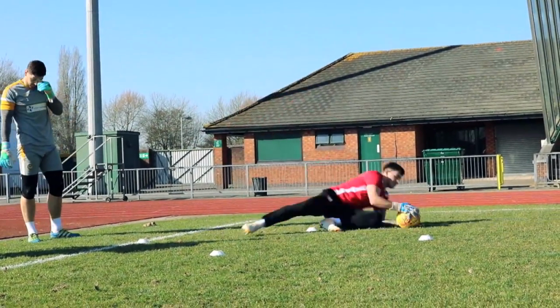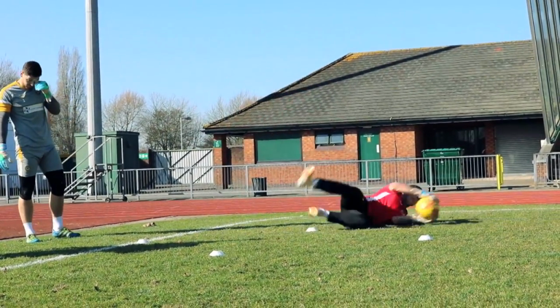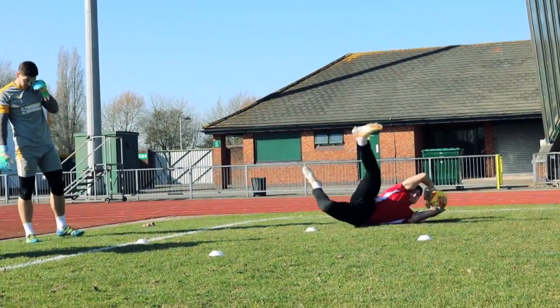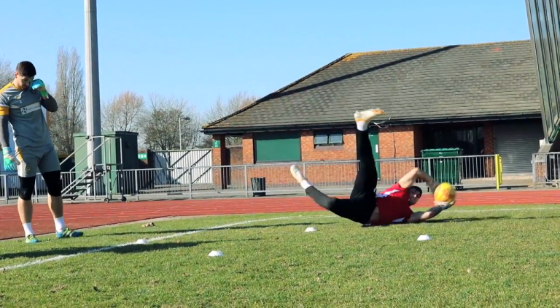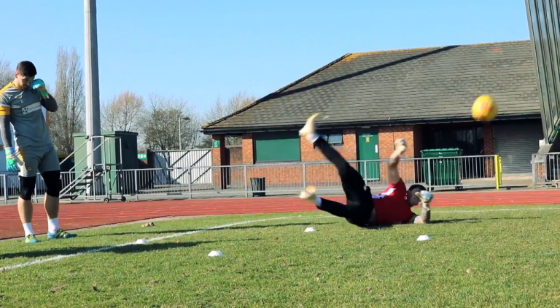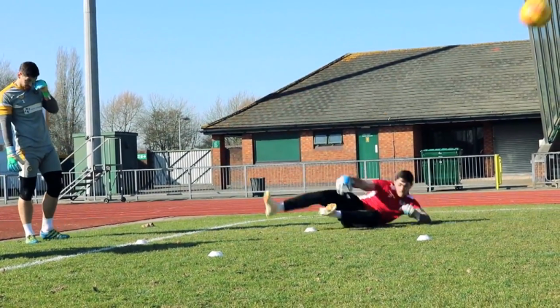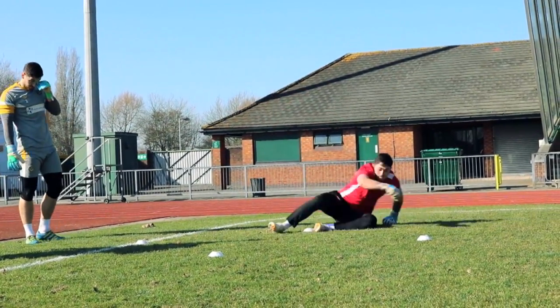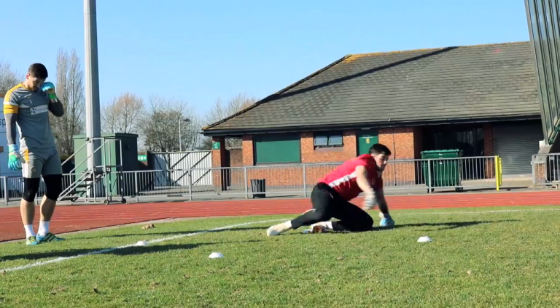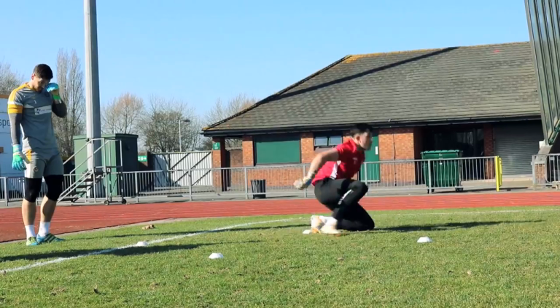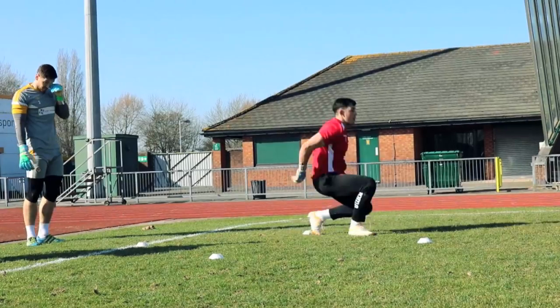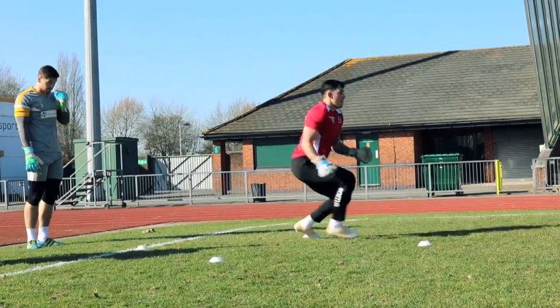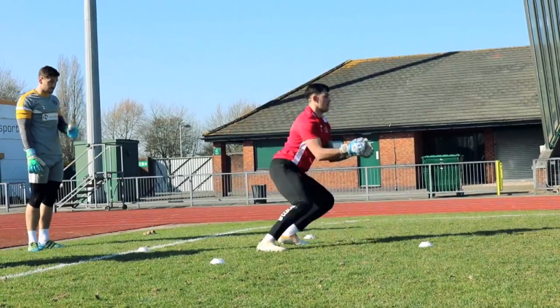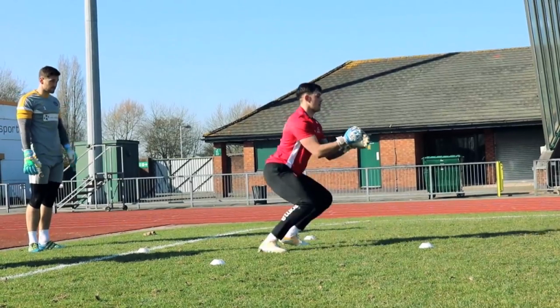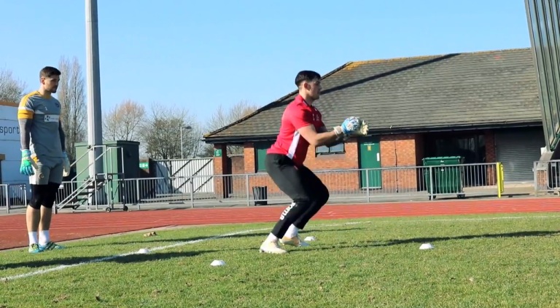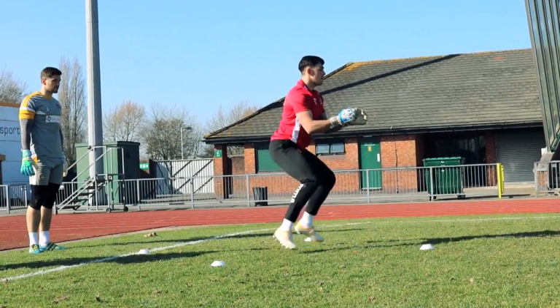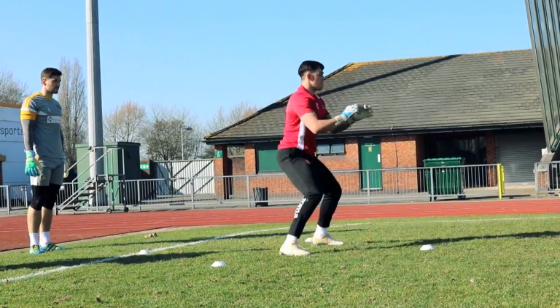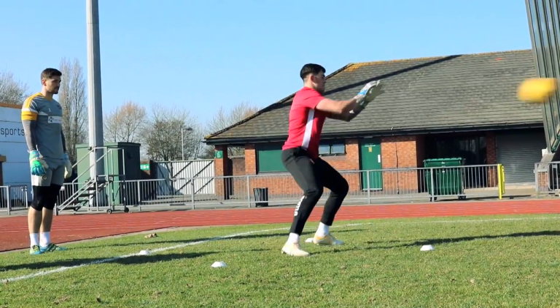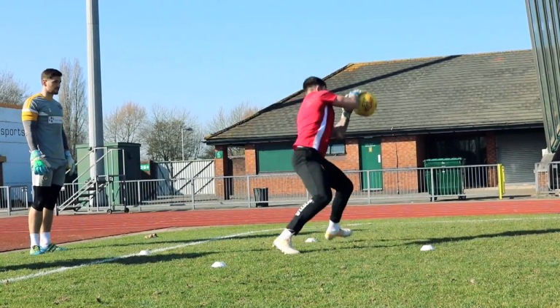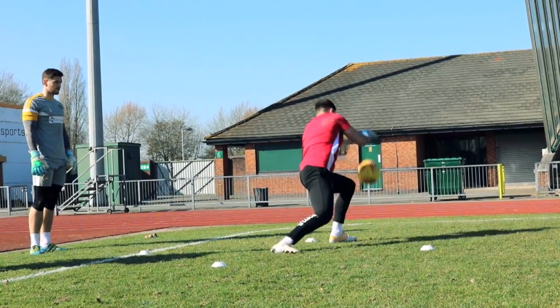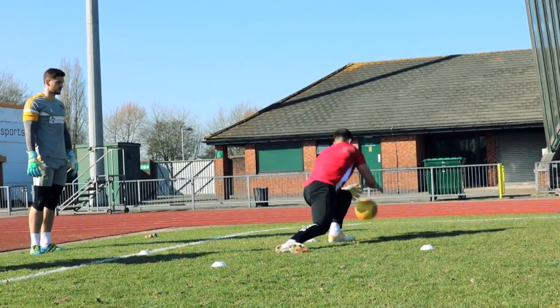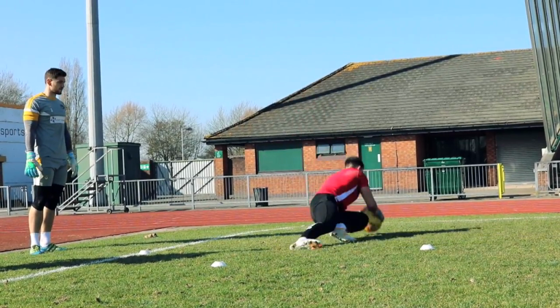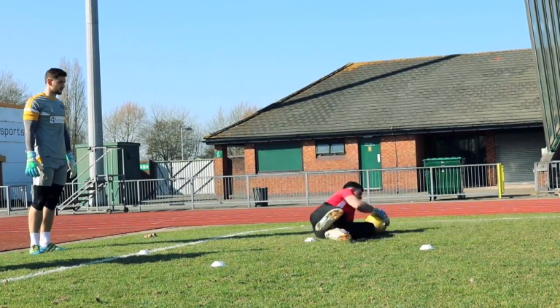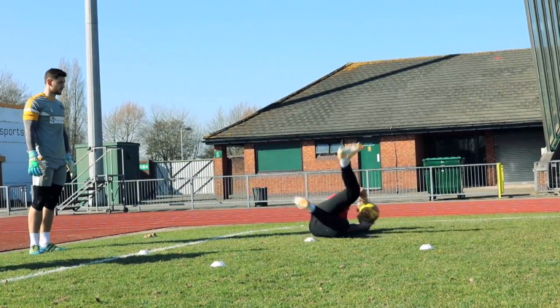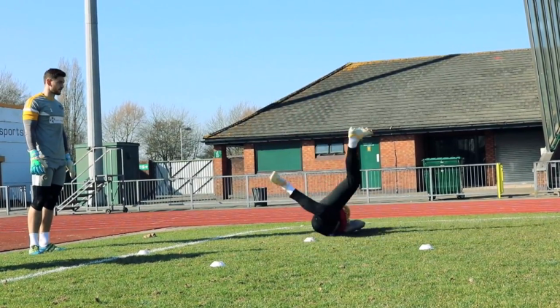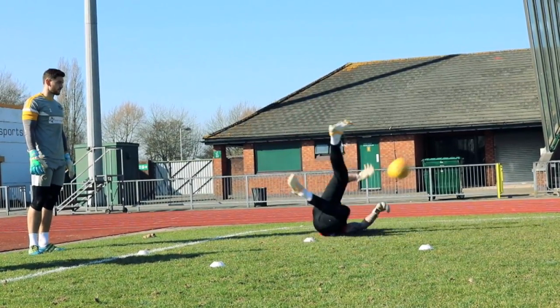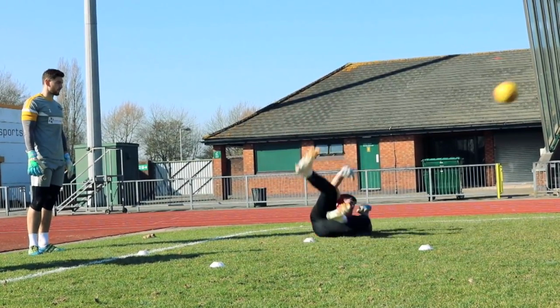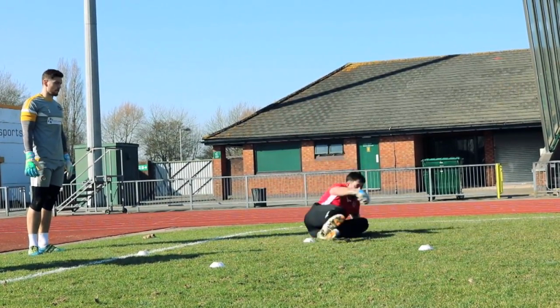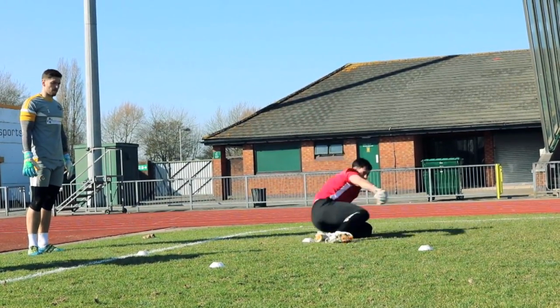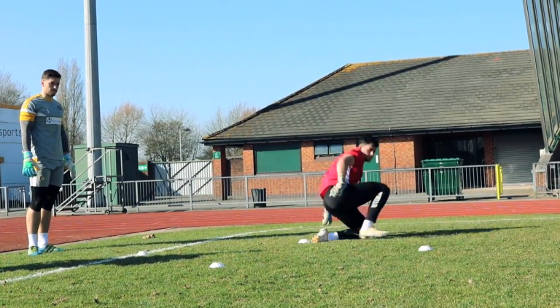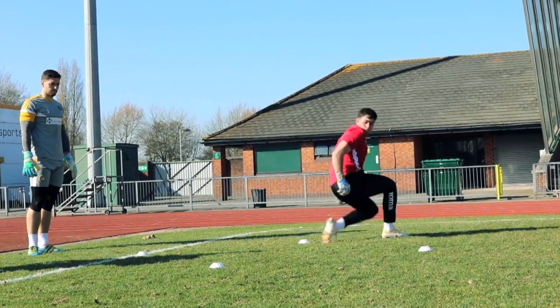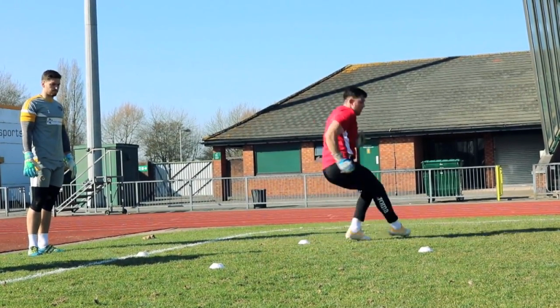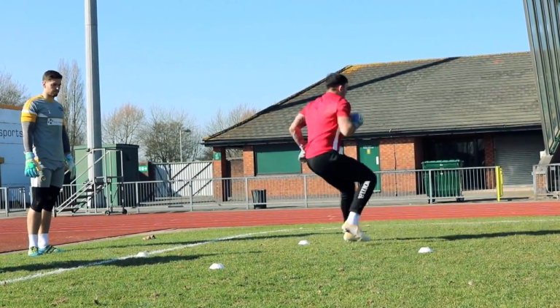Good position. Good. Stay big. Stay big. Great feet. Drop off.